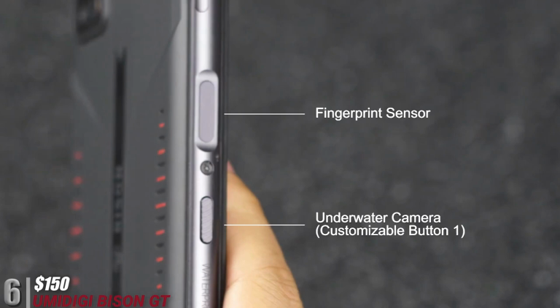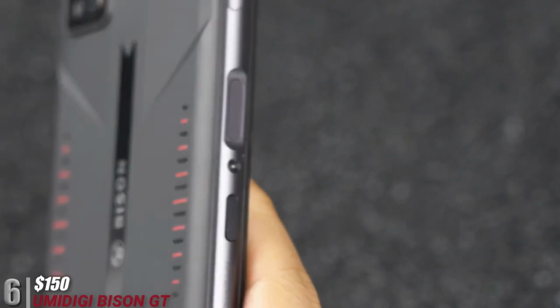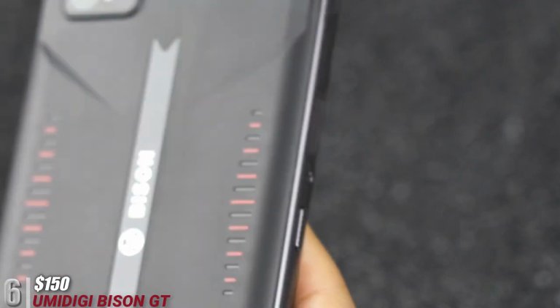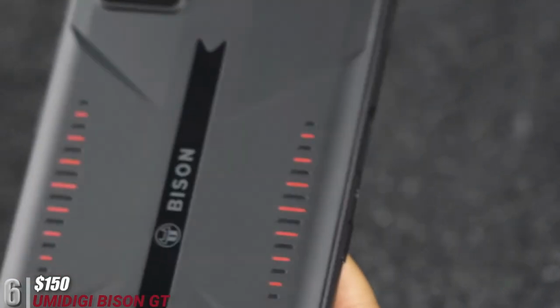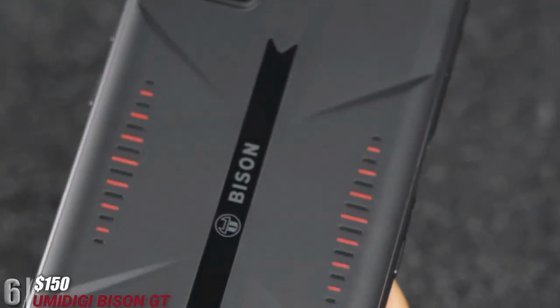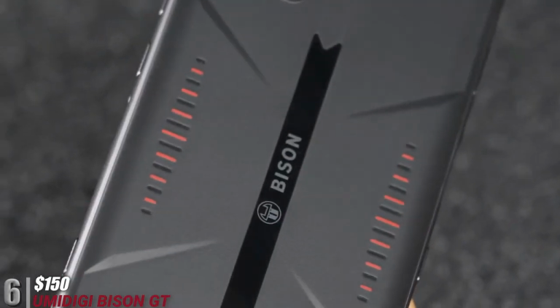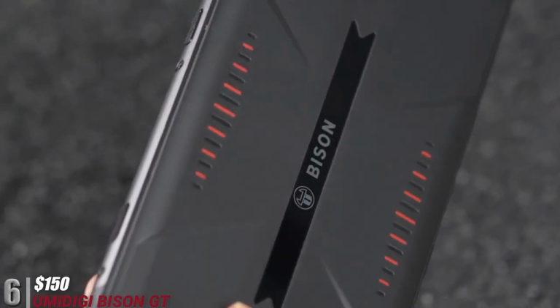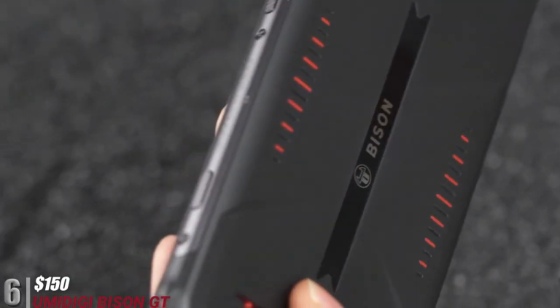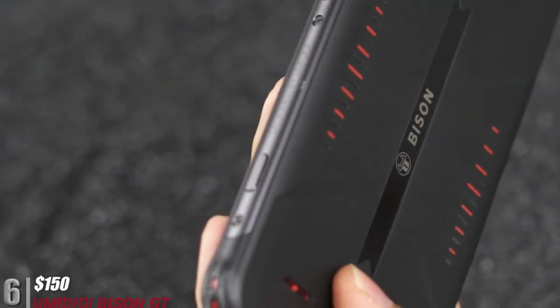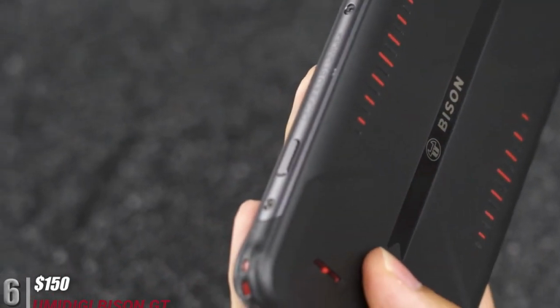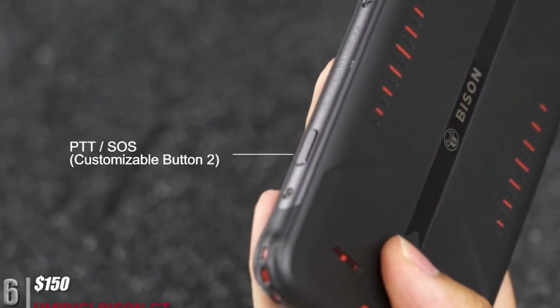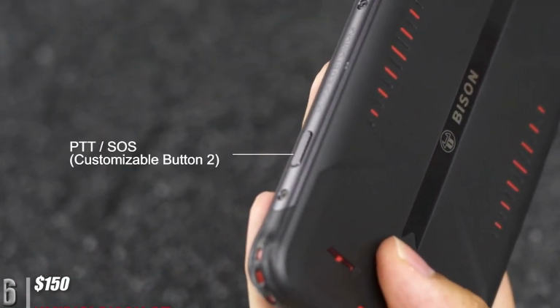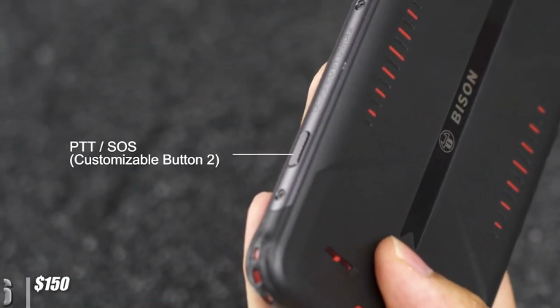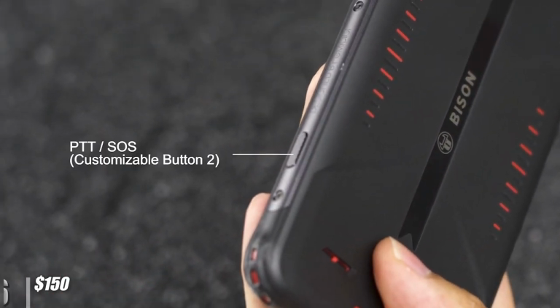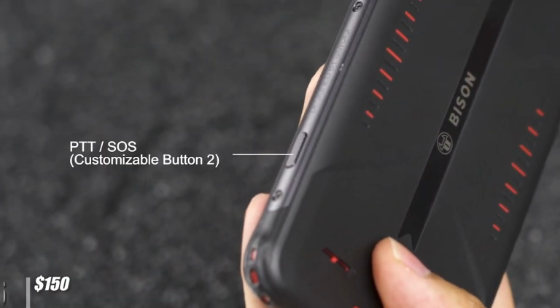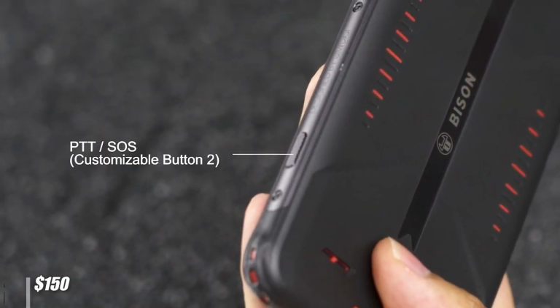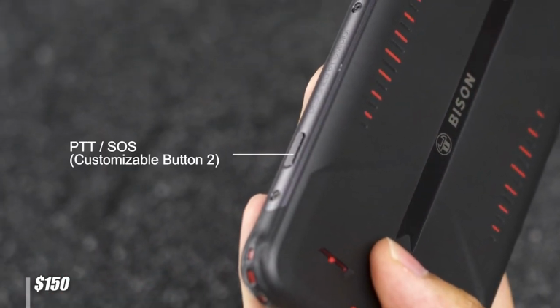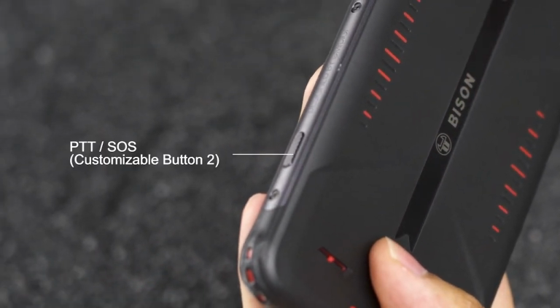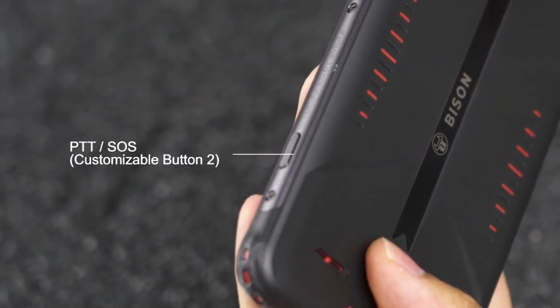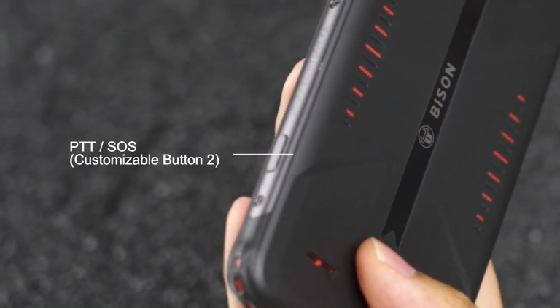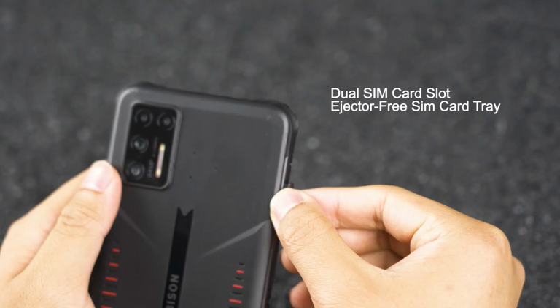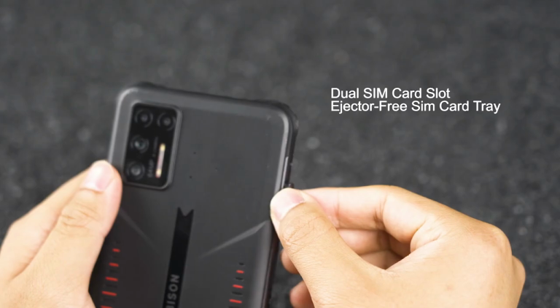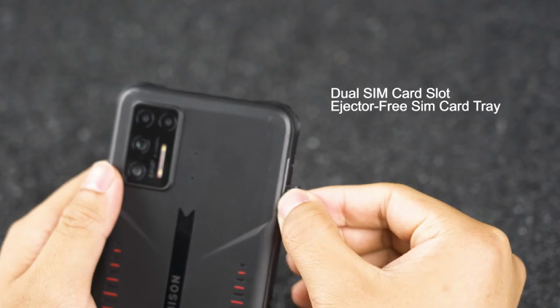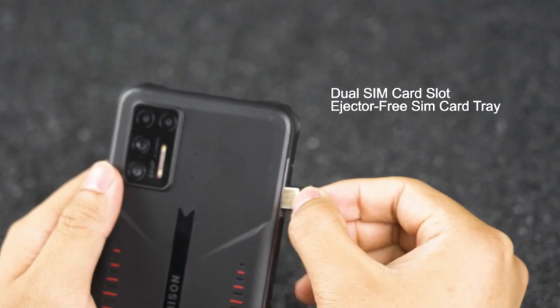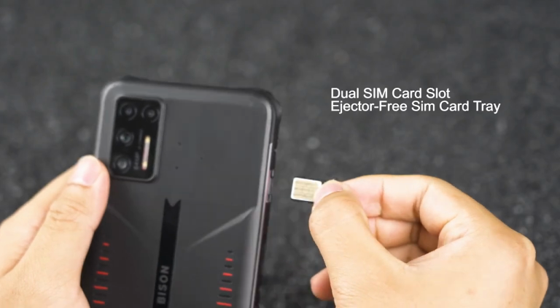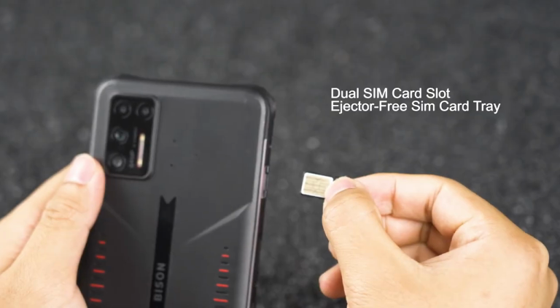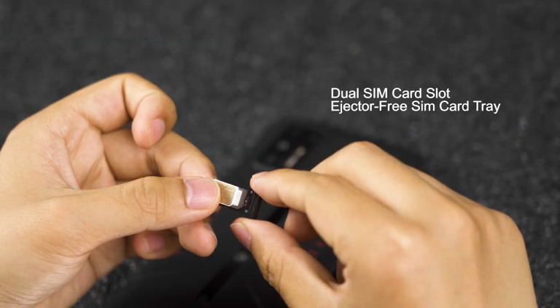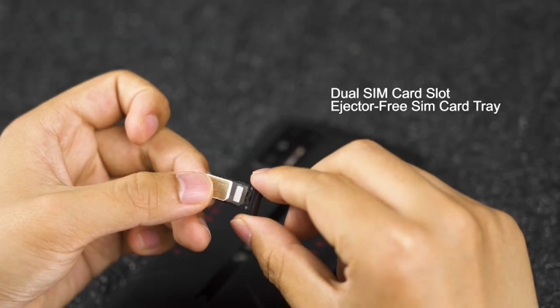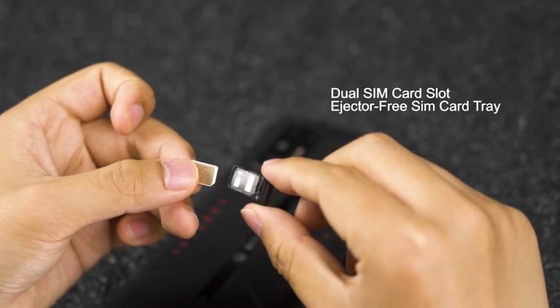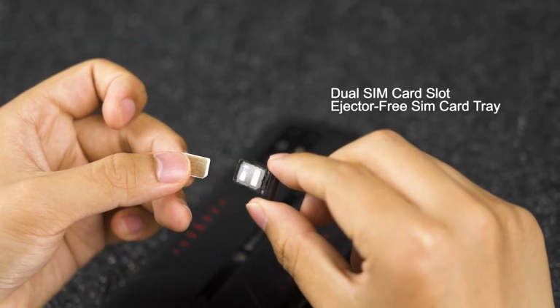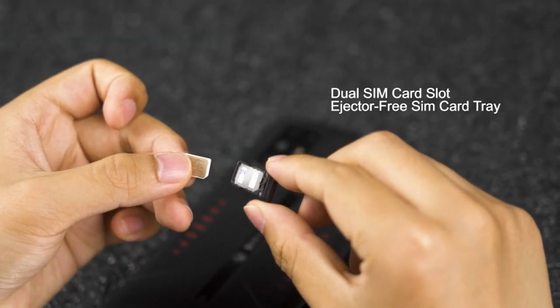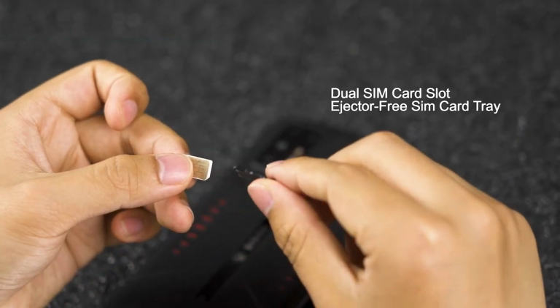There are a few bottlenecks in the performance, but it's not a bad phone at all. Therefore, we place this phone at number six.